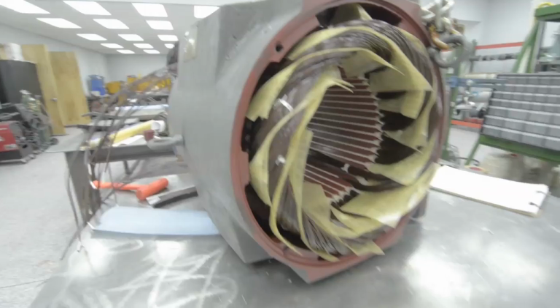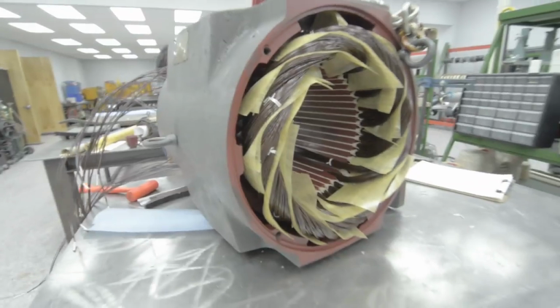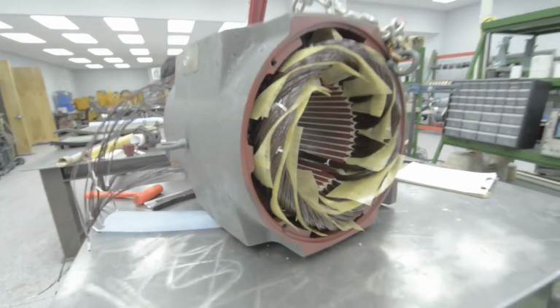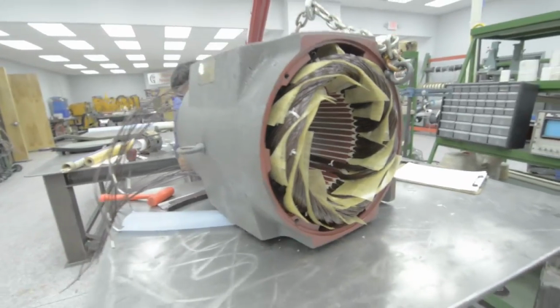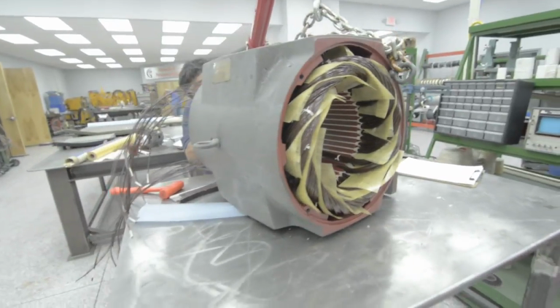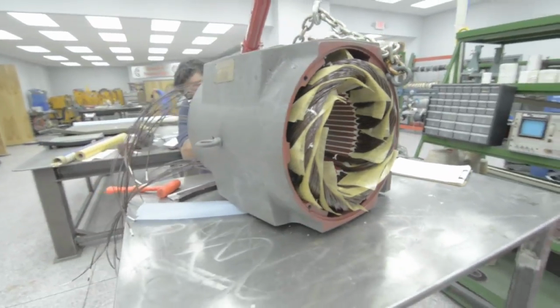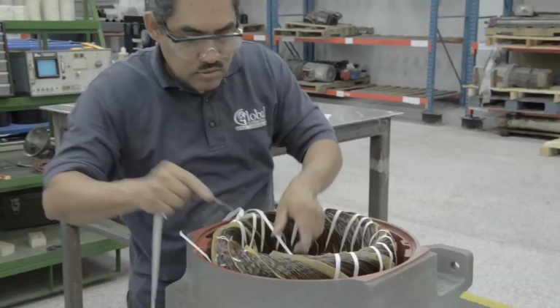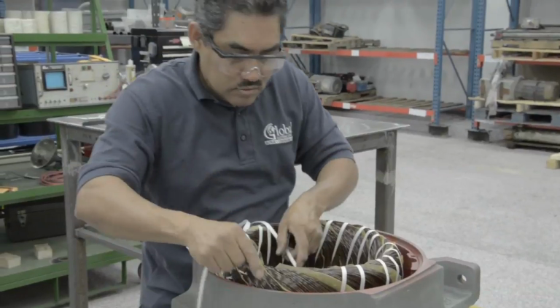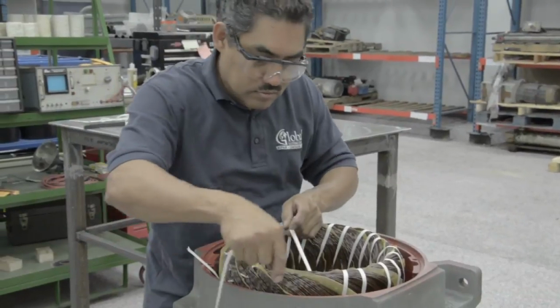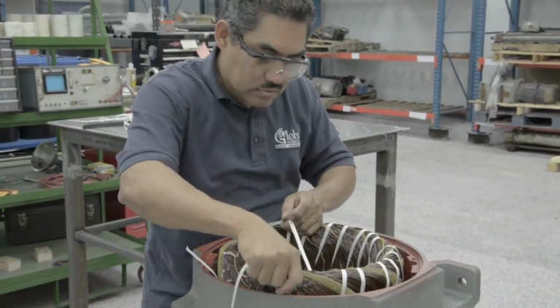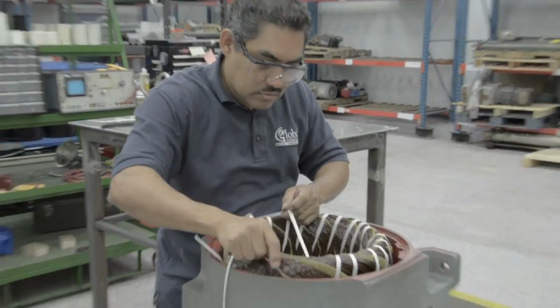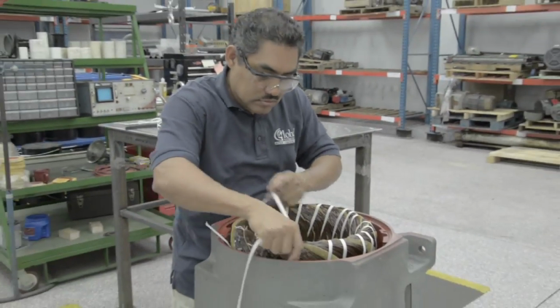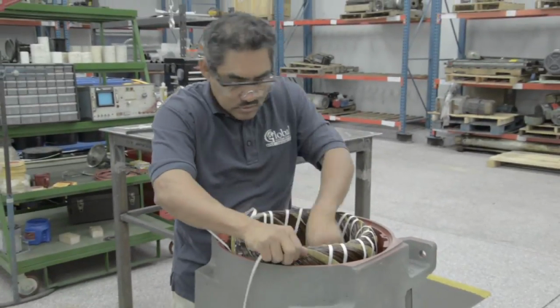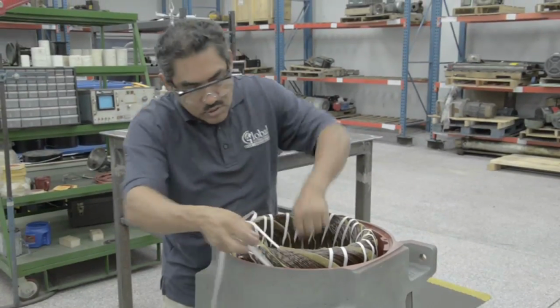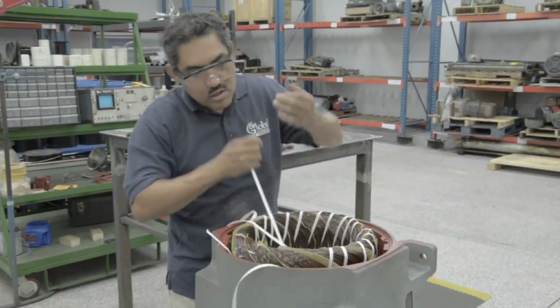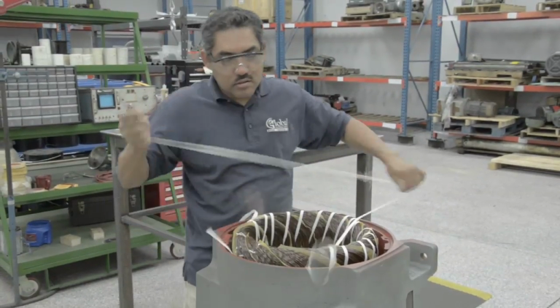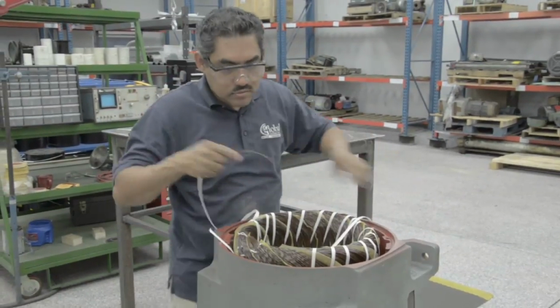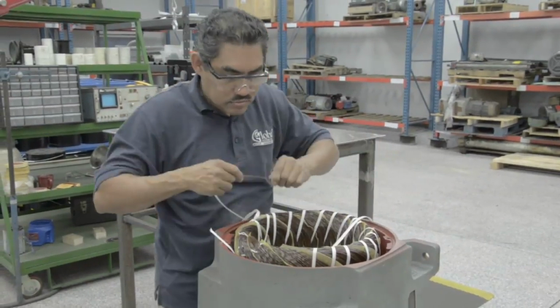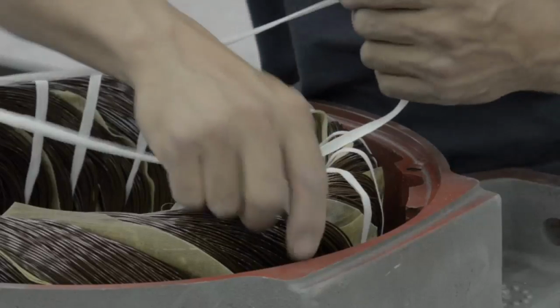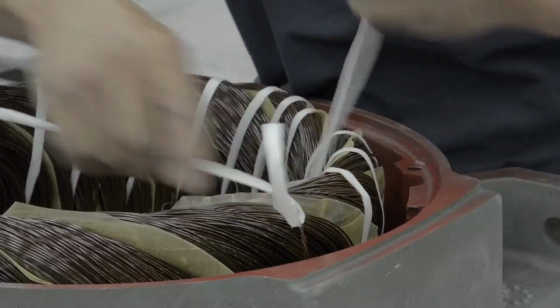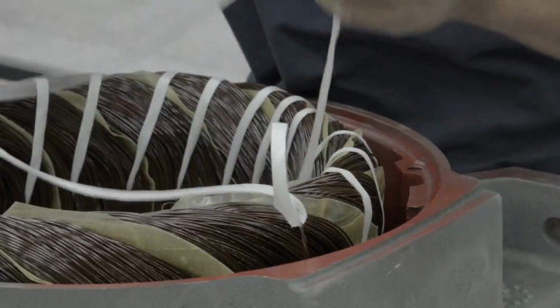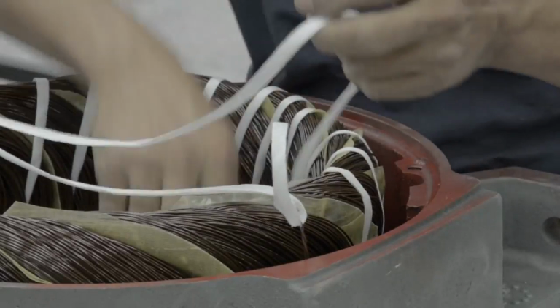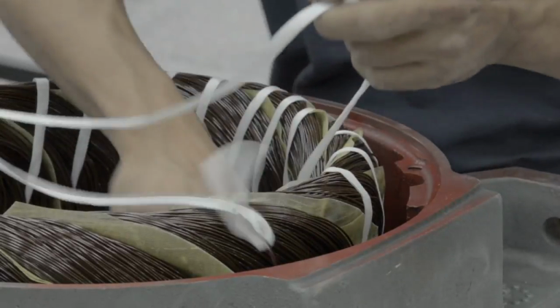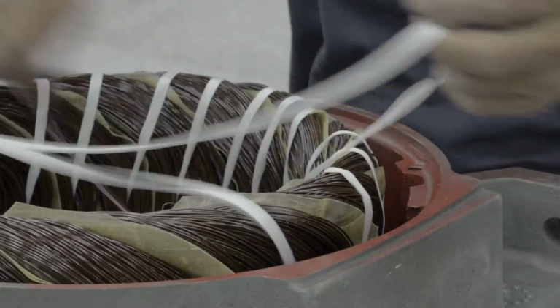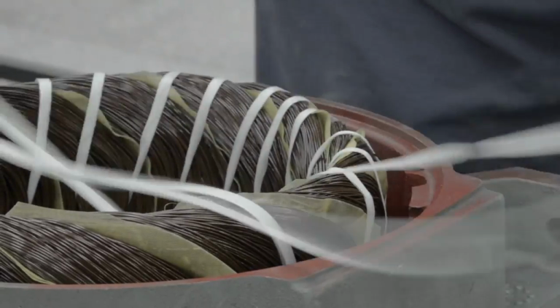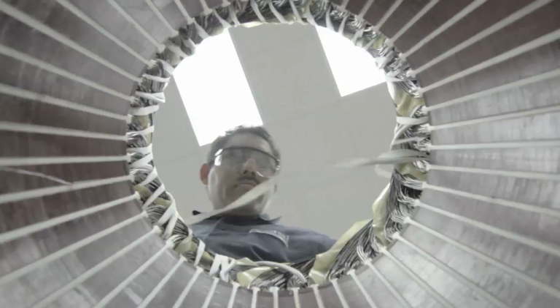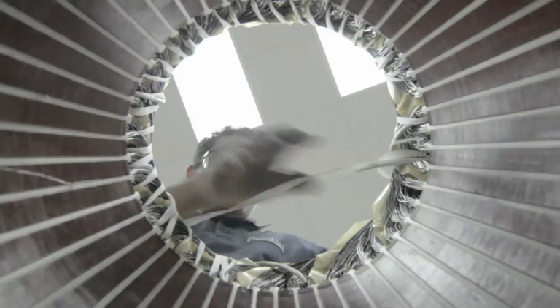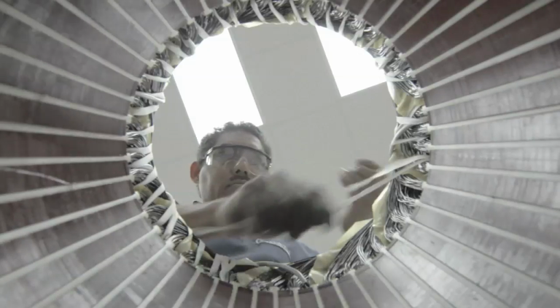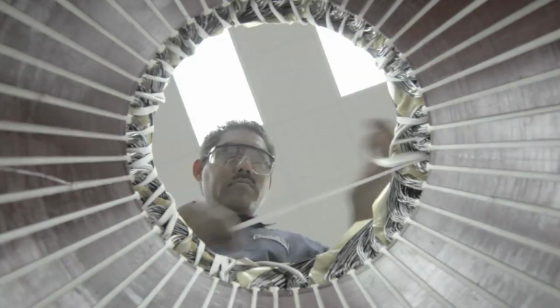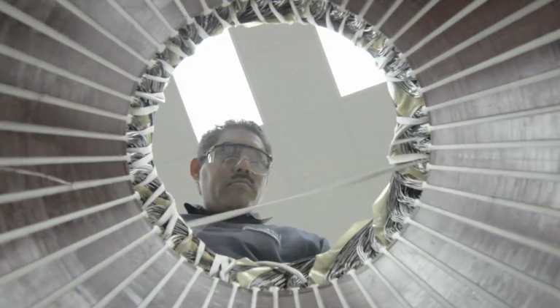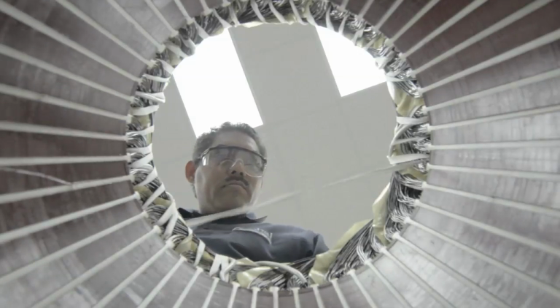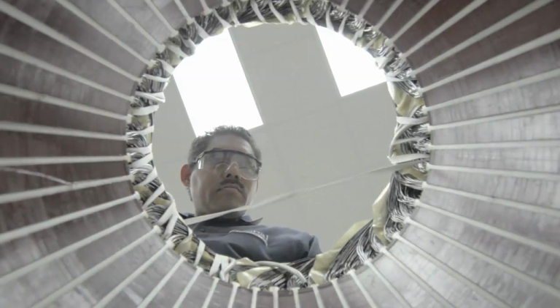After the coils have been inserted, our winder technician adds lacing to add strength and stability to the newly formed windings.